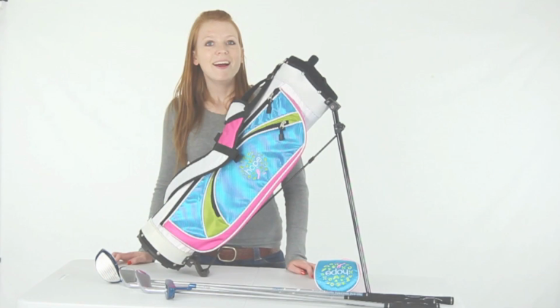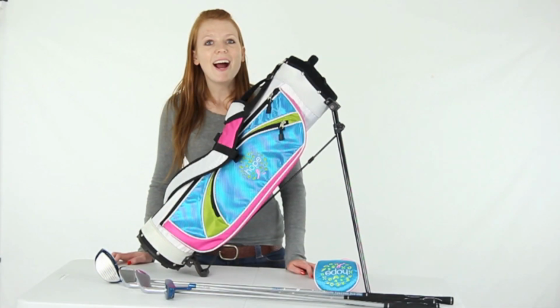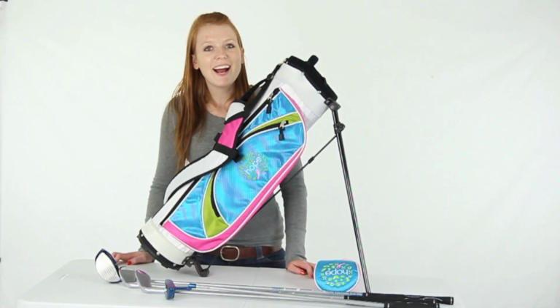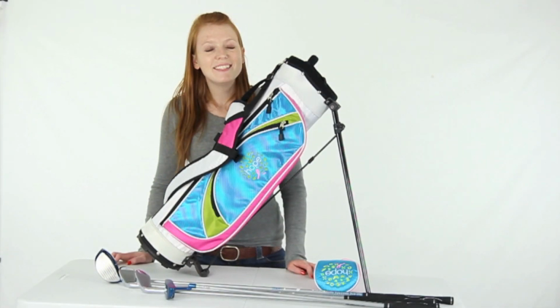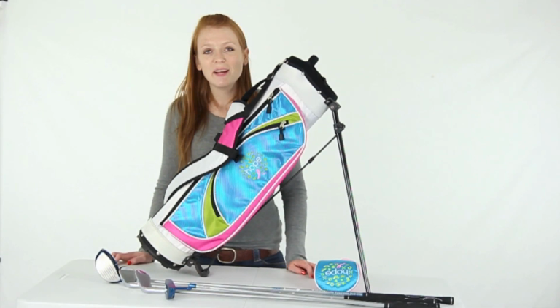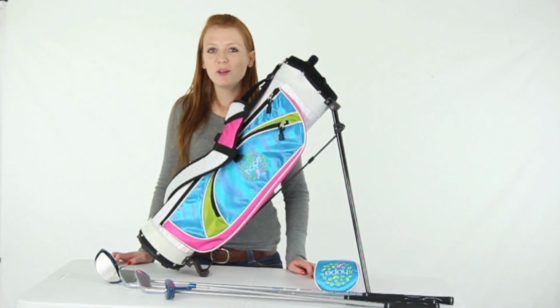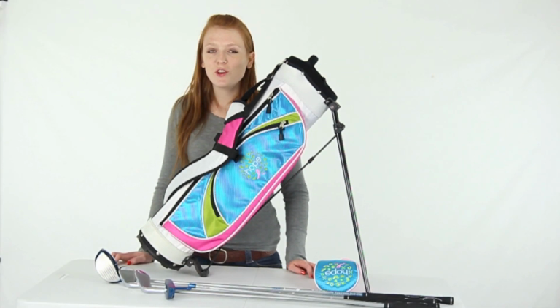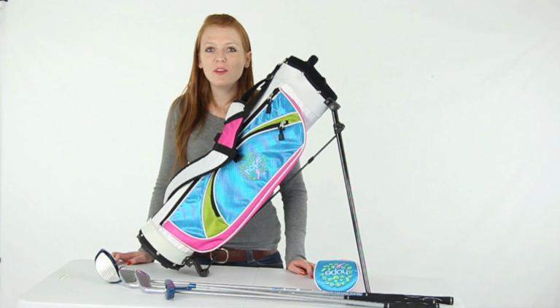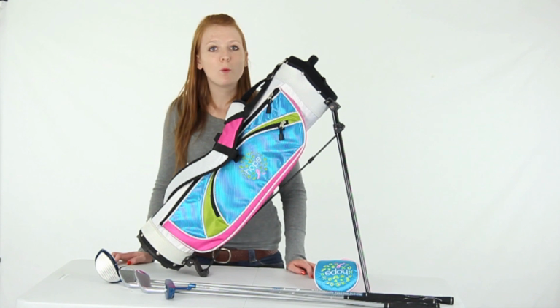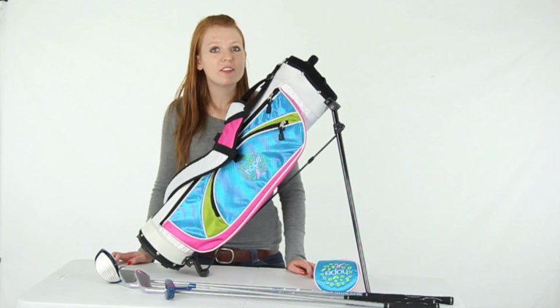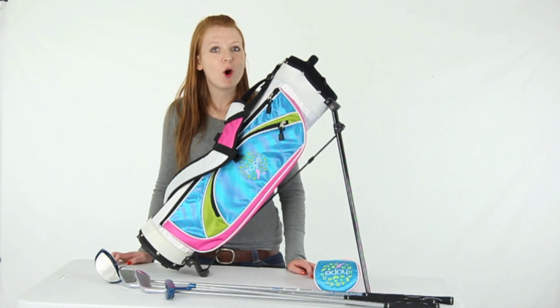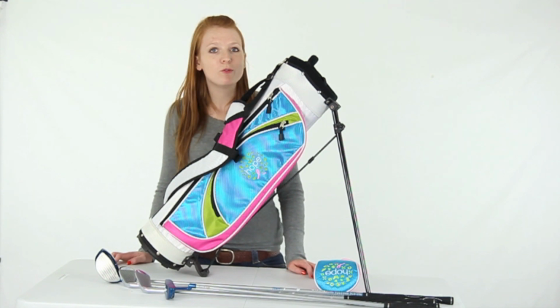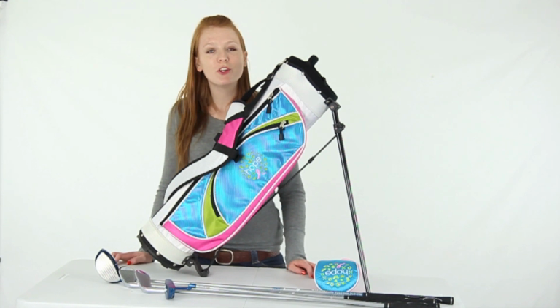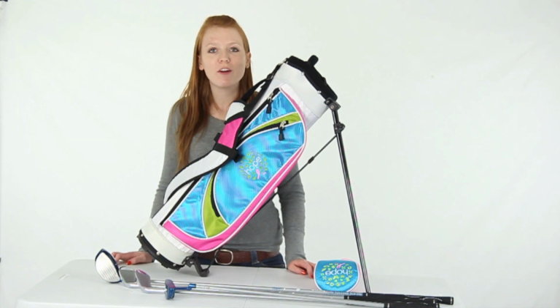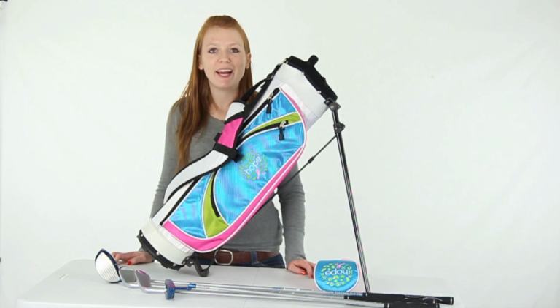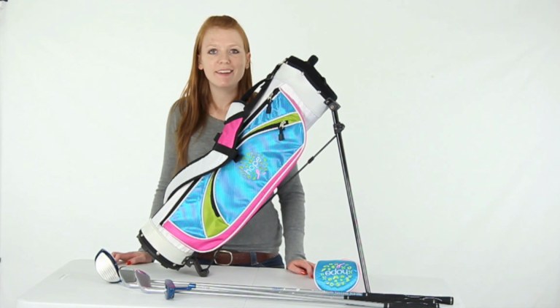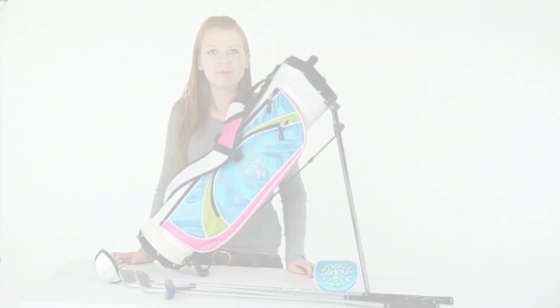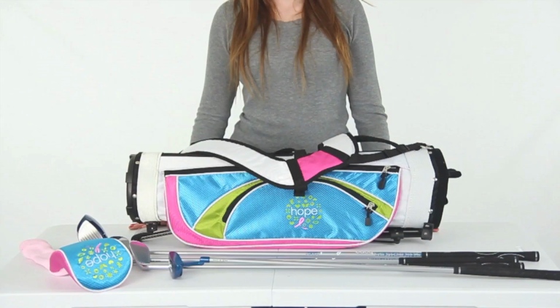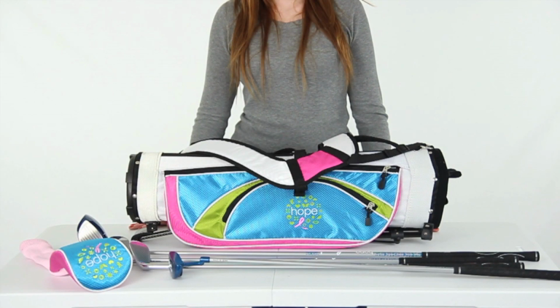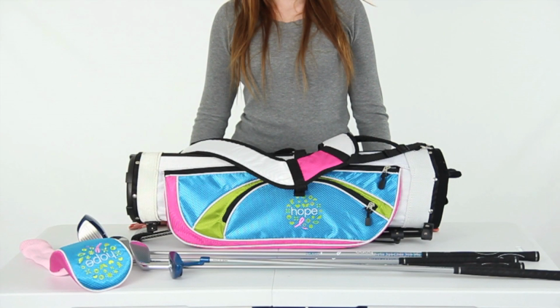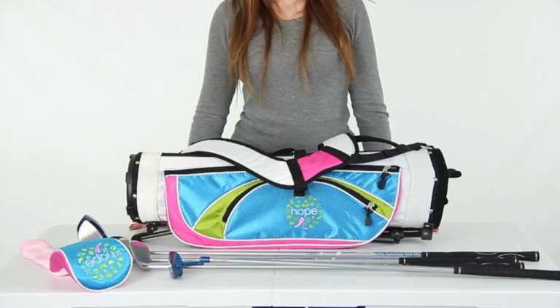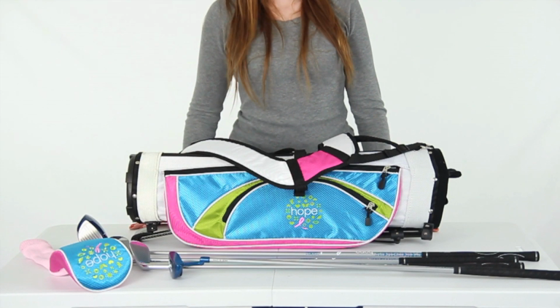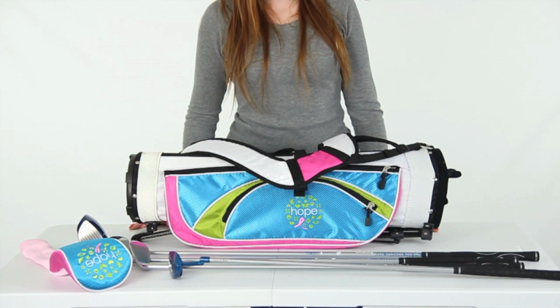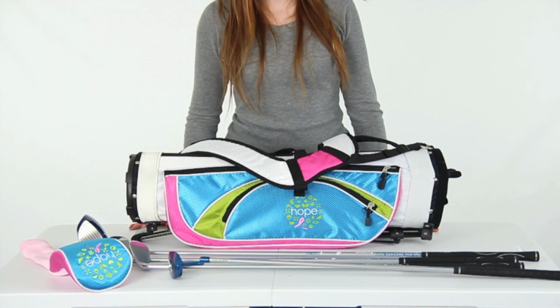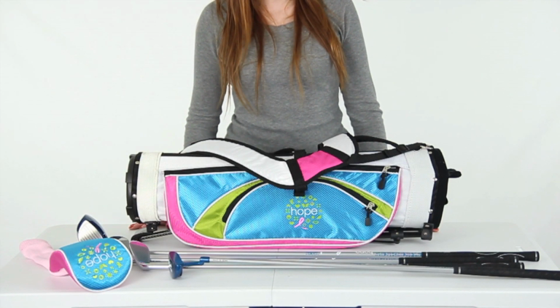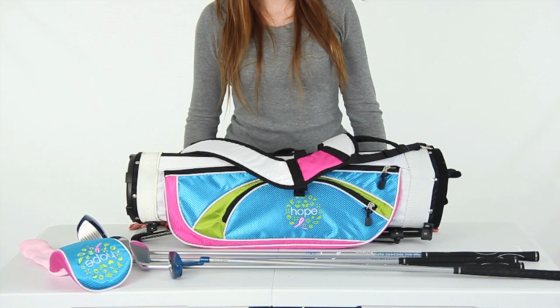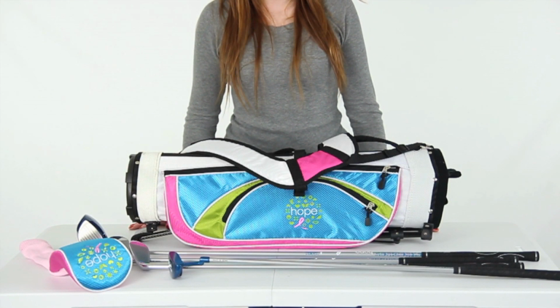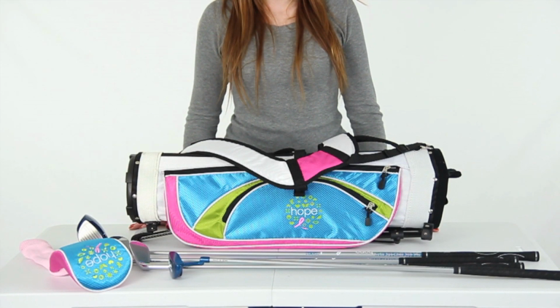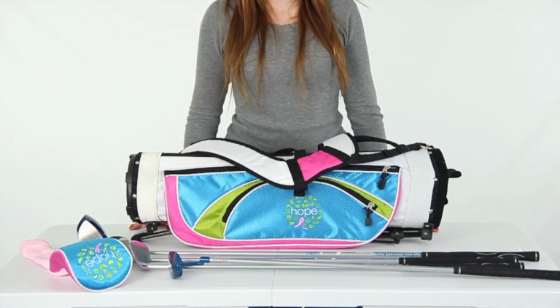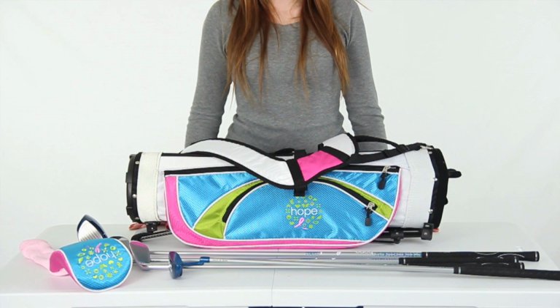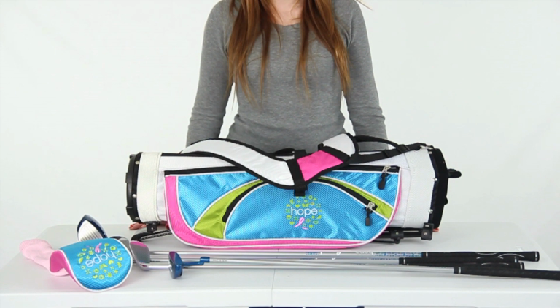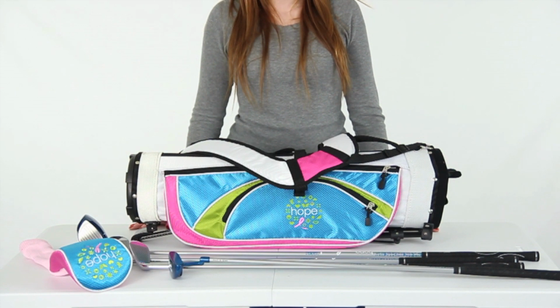Hi guys, today I'm here to show you this Wilson Hope Junior Golf Set. Hit the links in style with this girls Wilson Hope Junior Golf Set.